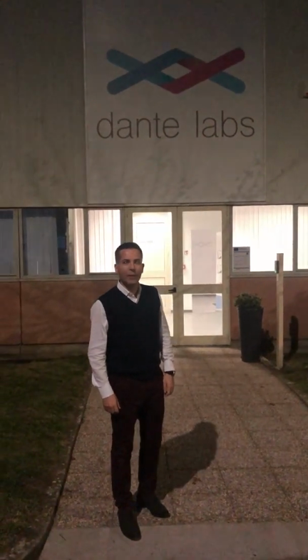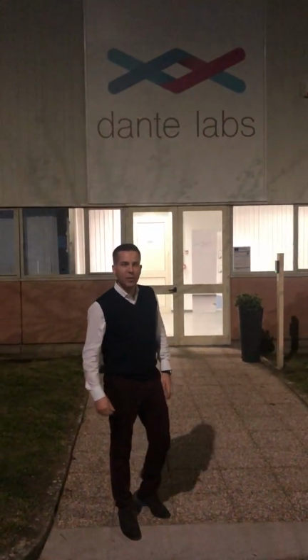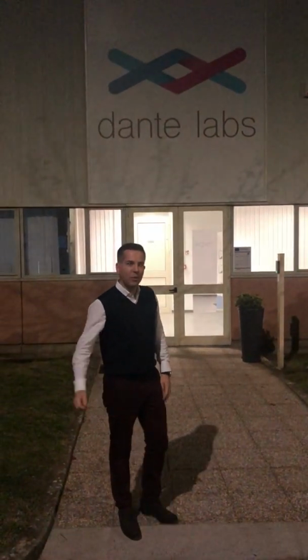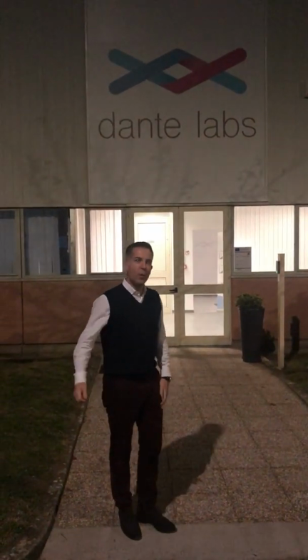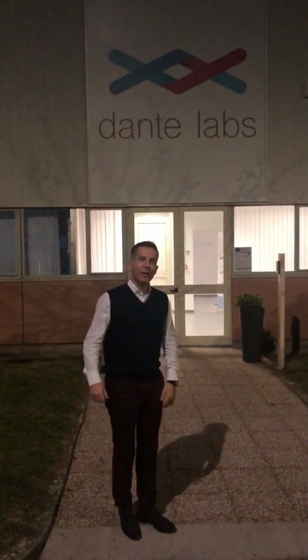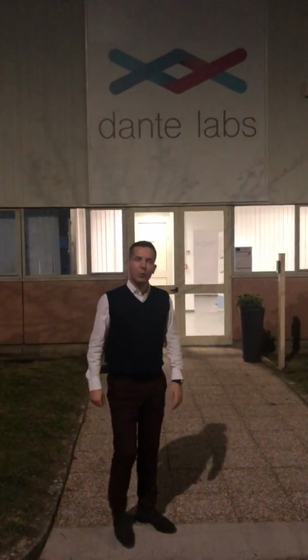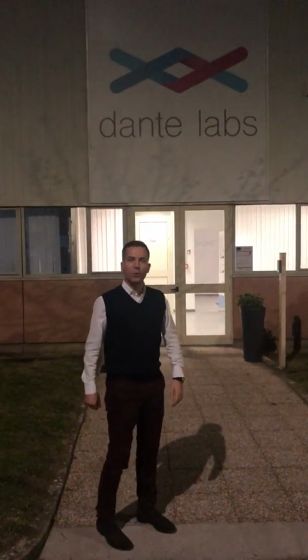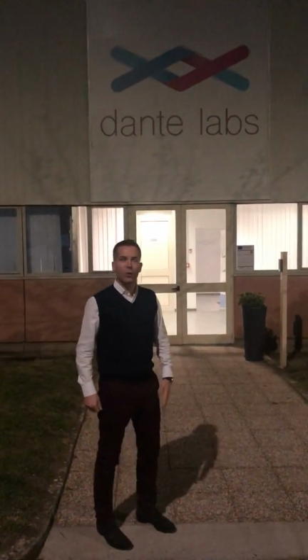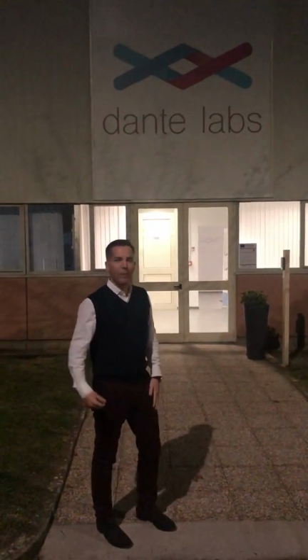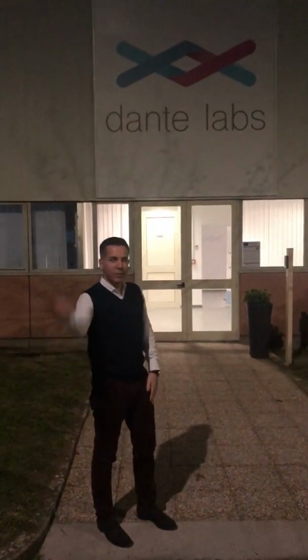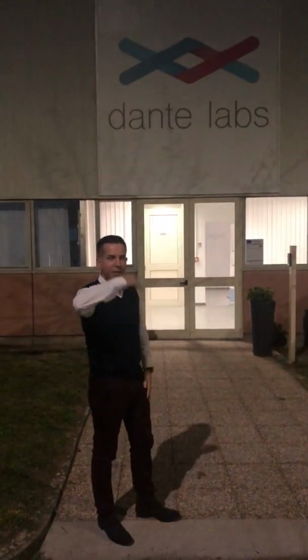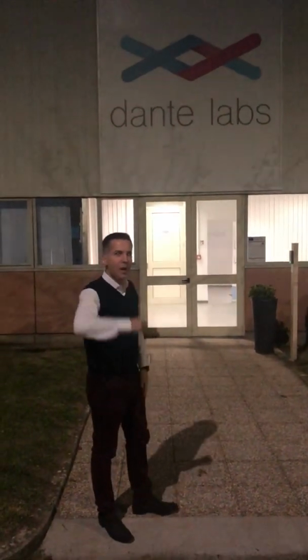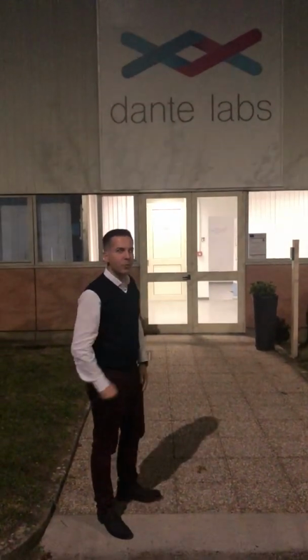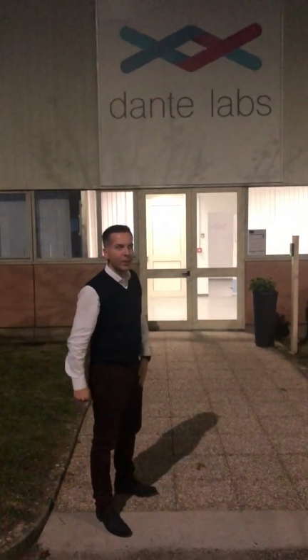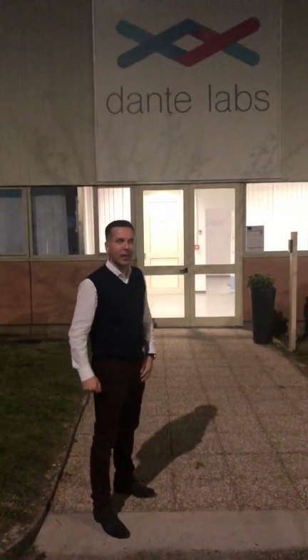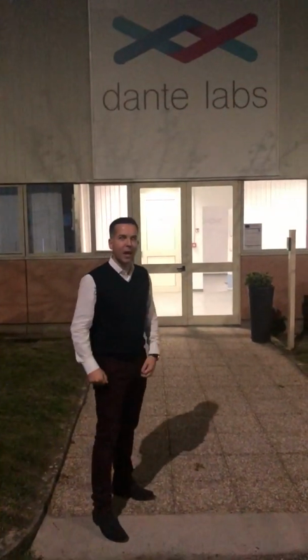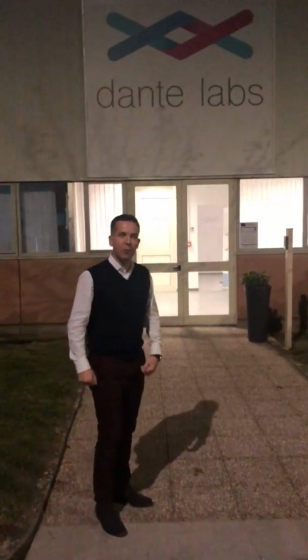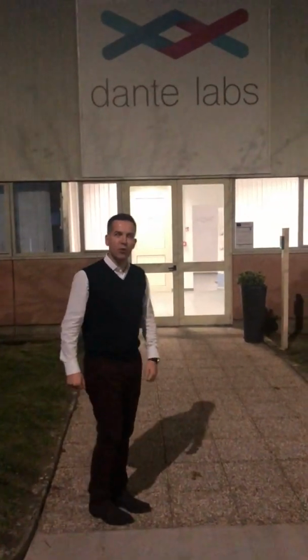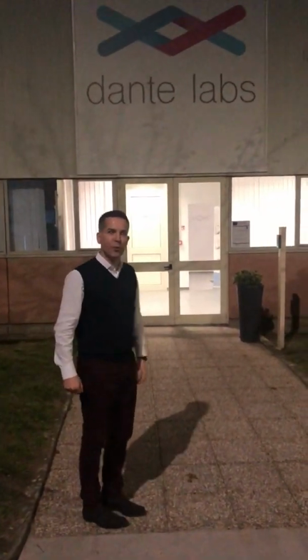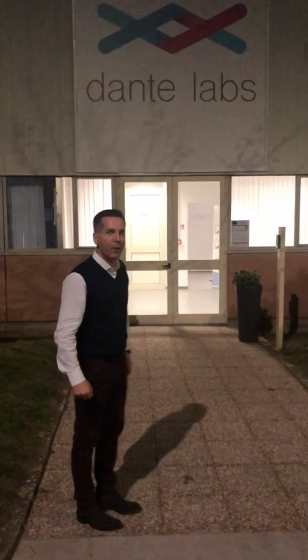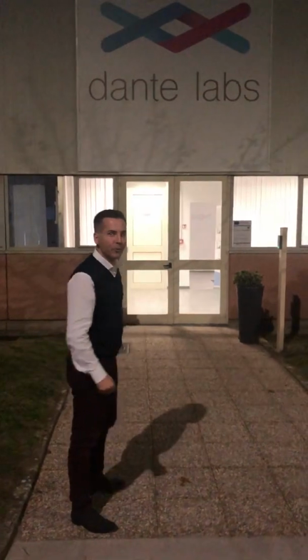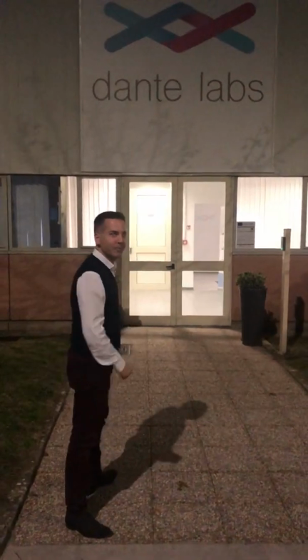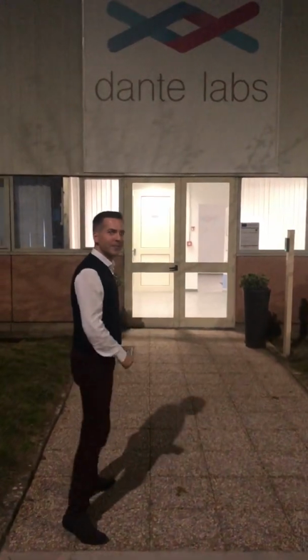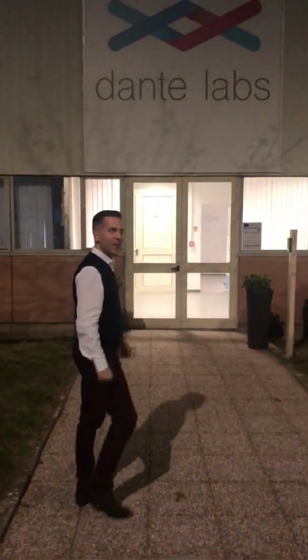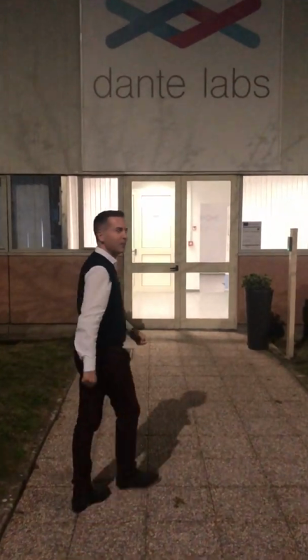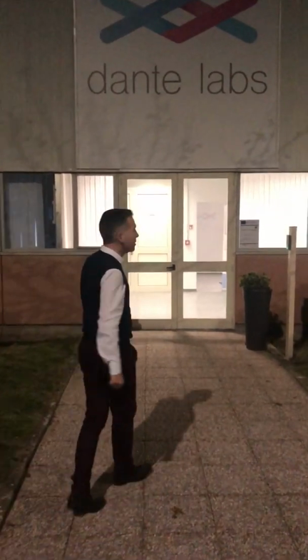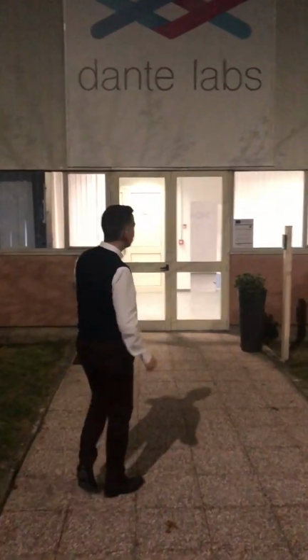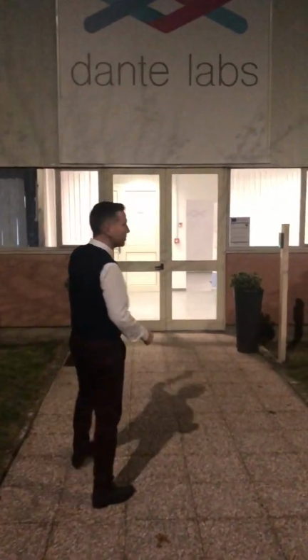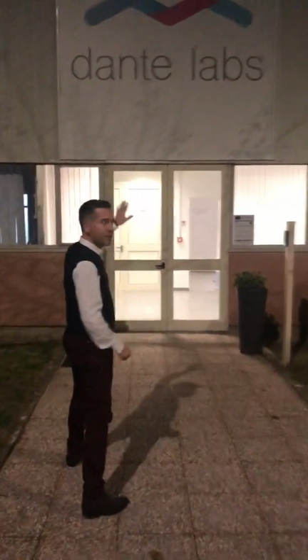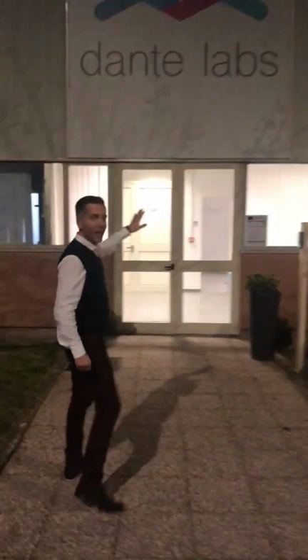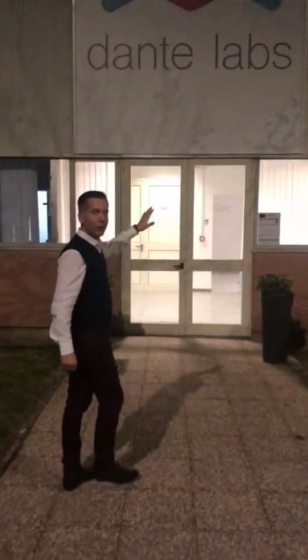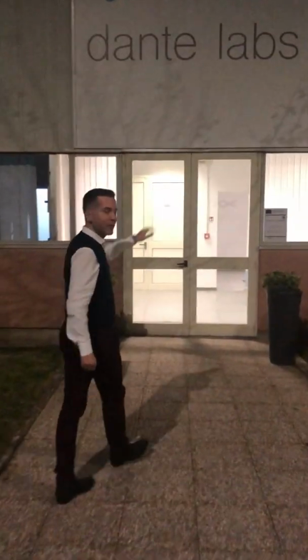Welcome to our new lab. Come with me, I will show you around. This is the entrance.